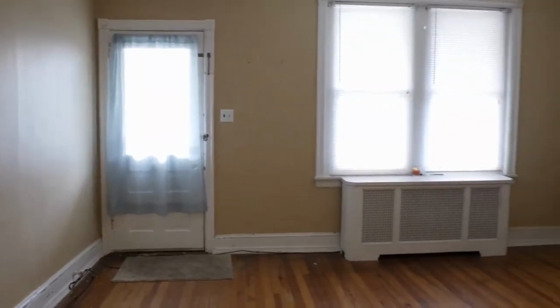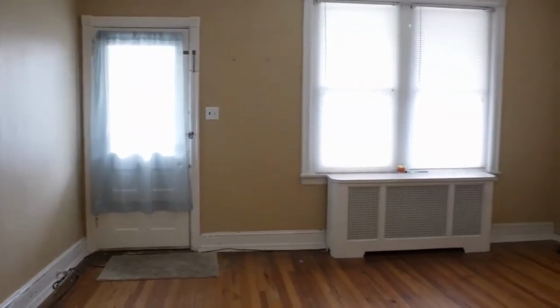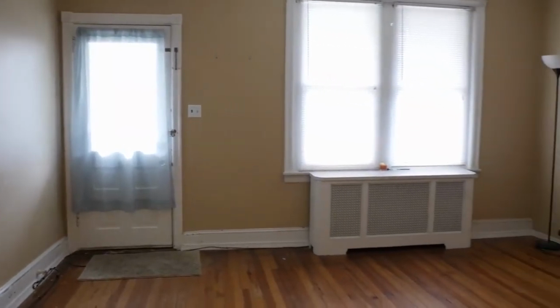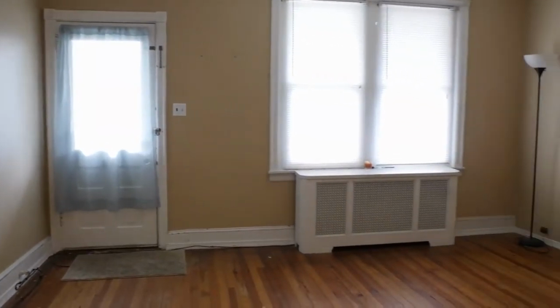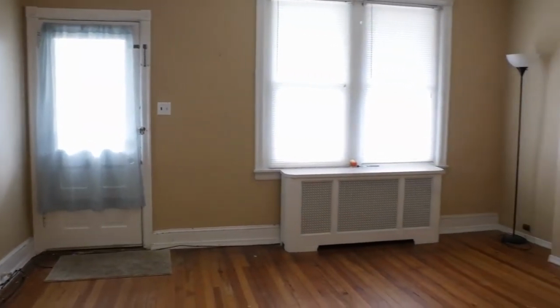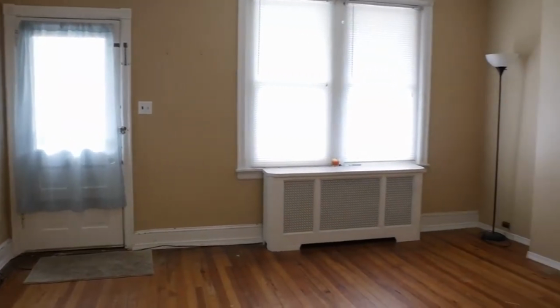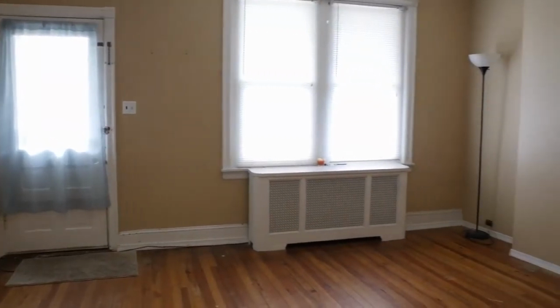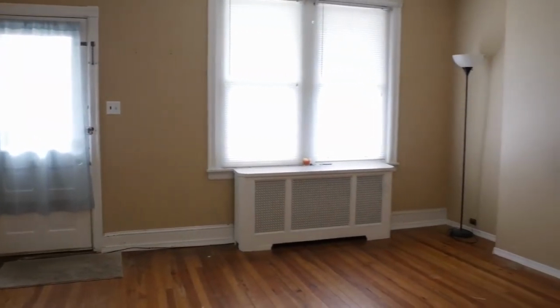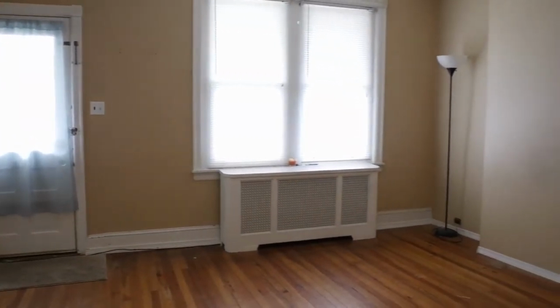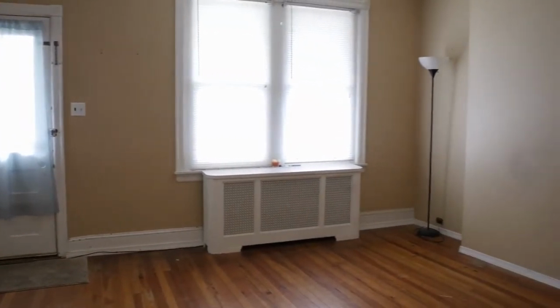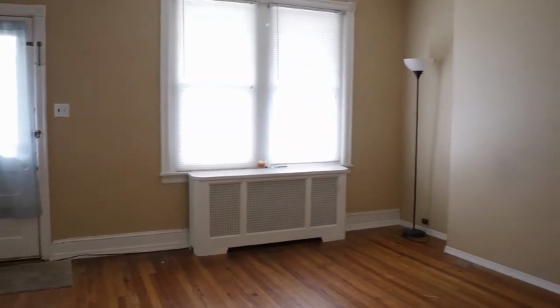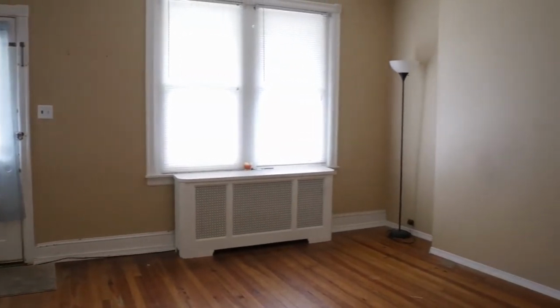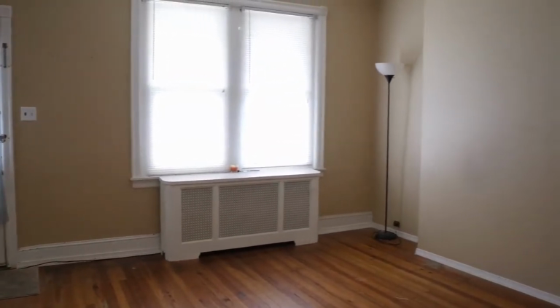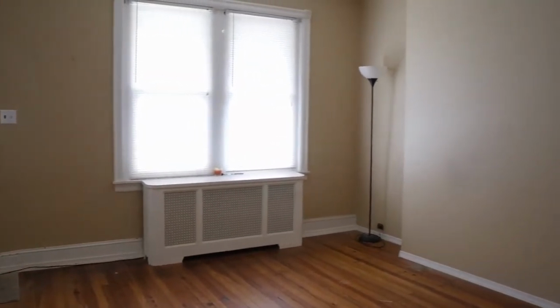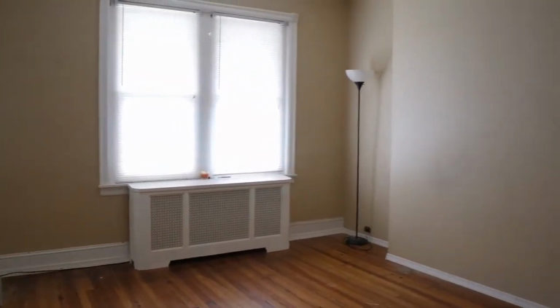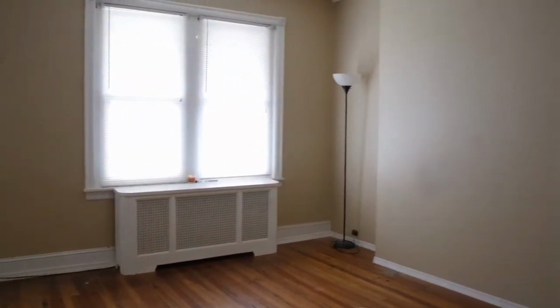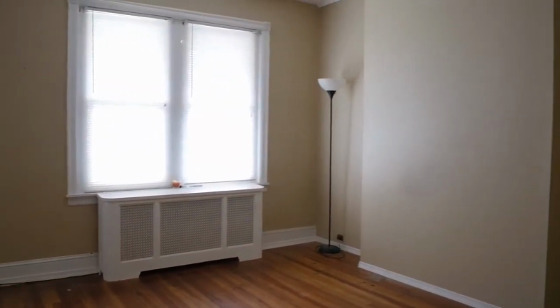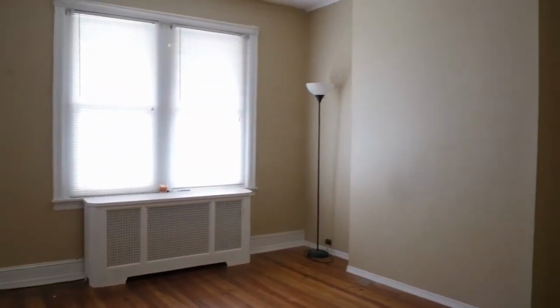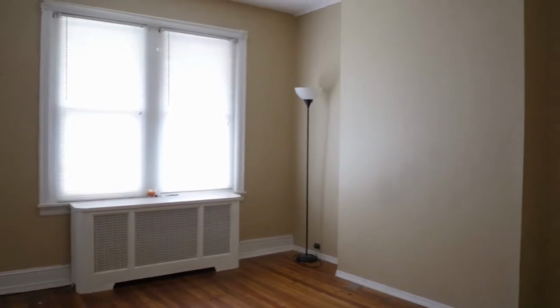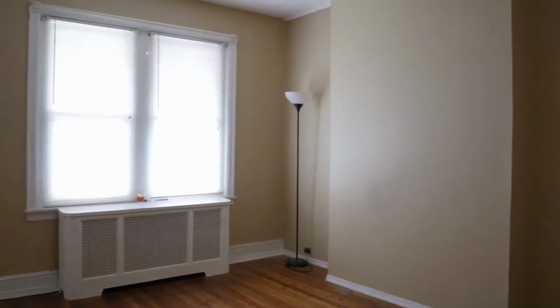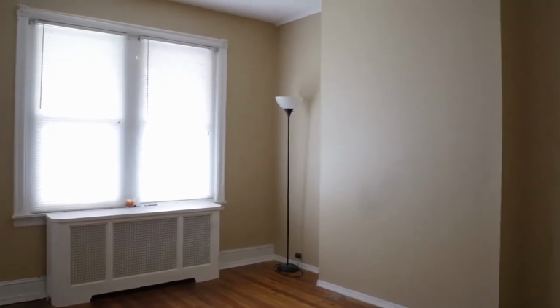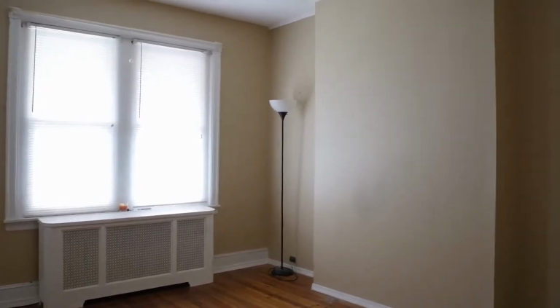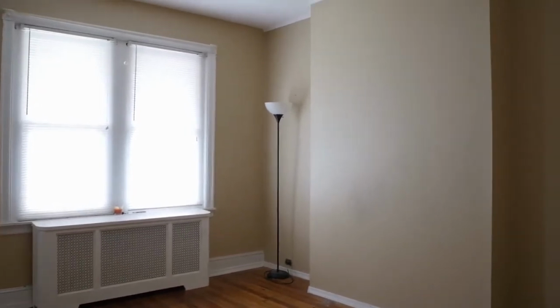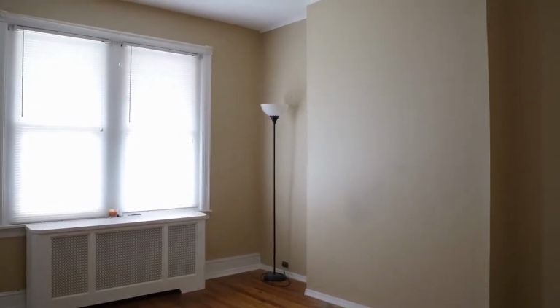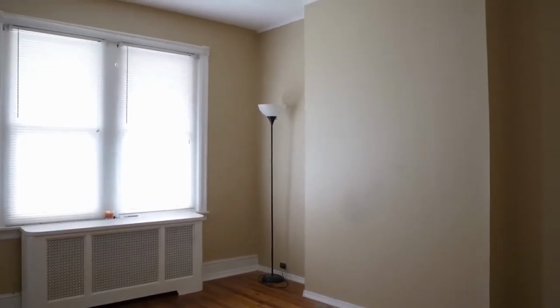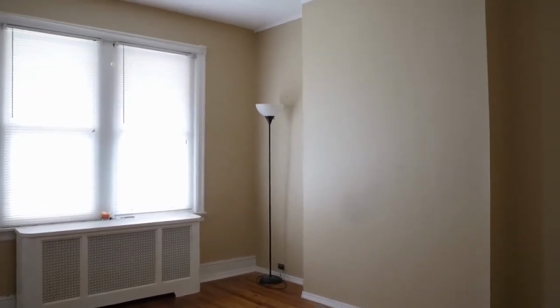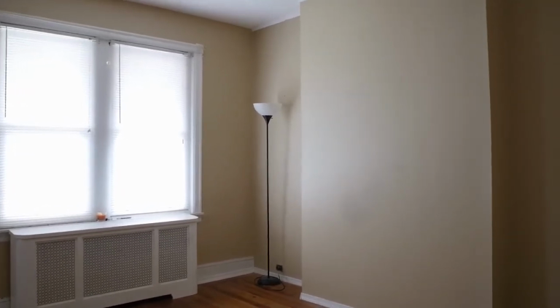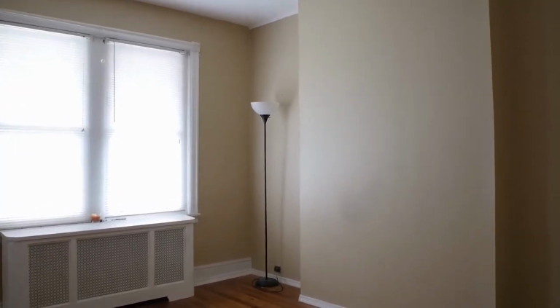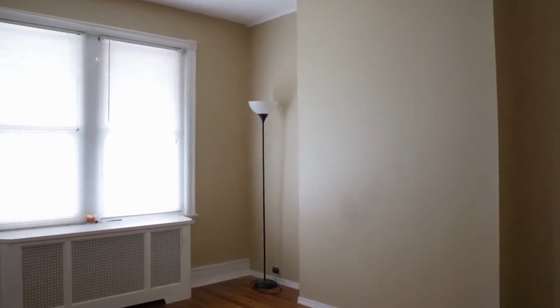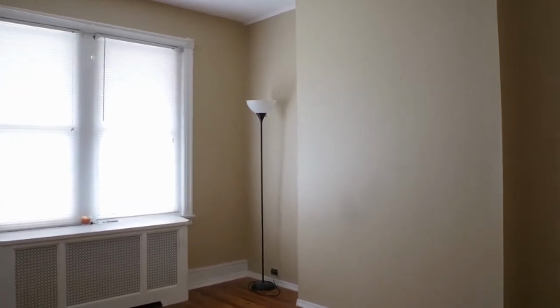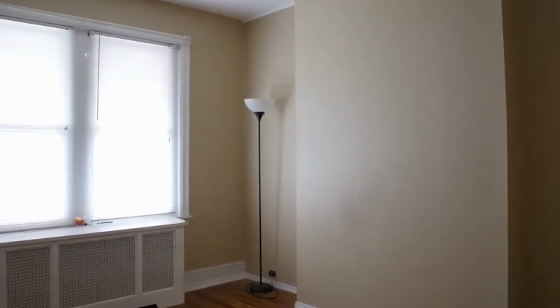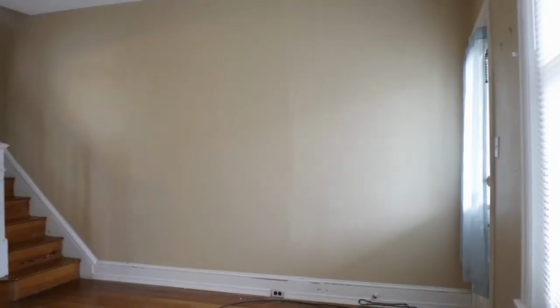Stepping inside, the bright living room with hardwood floors has a neutral color palette.